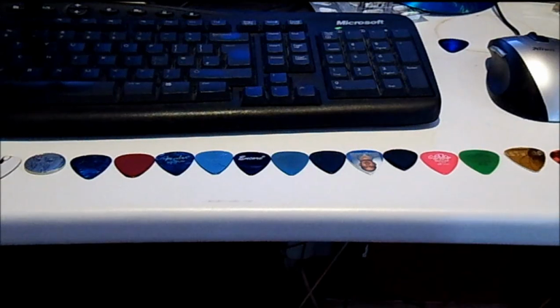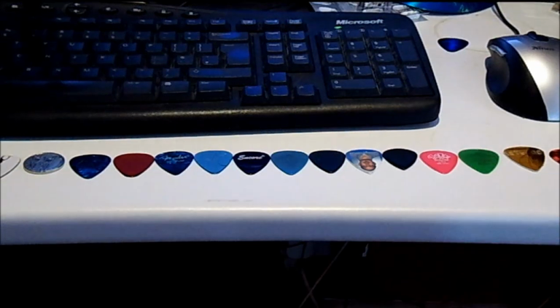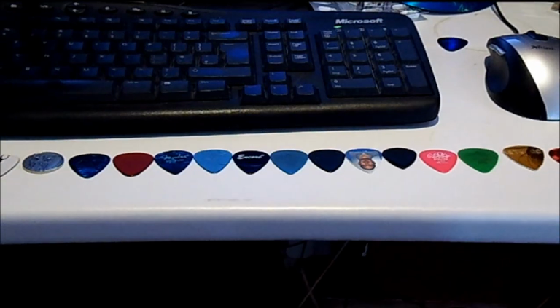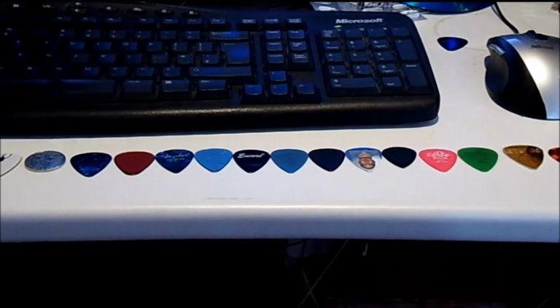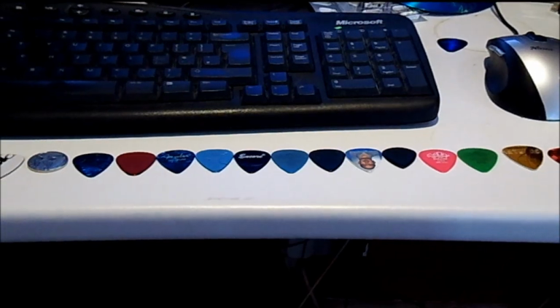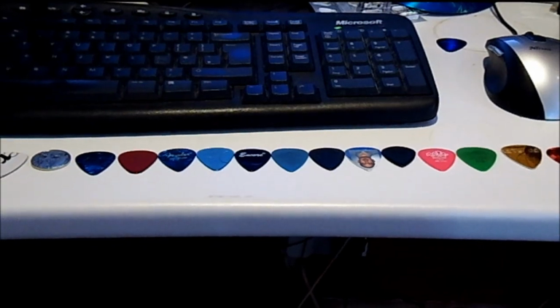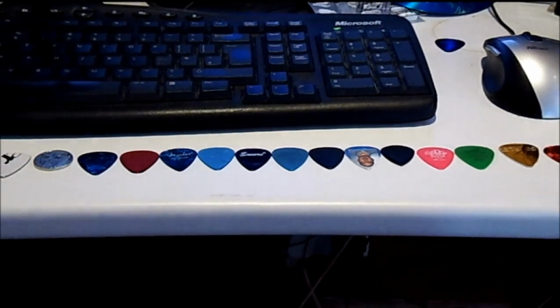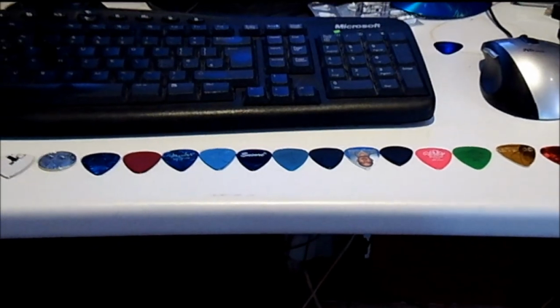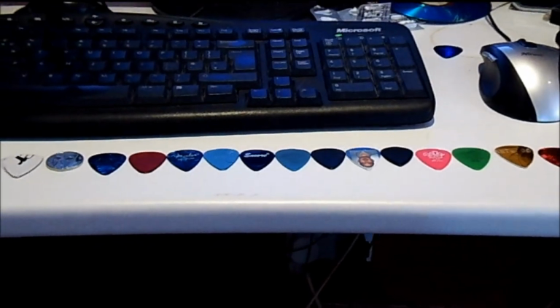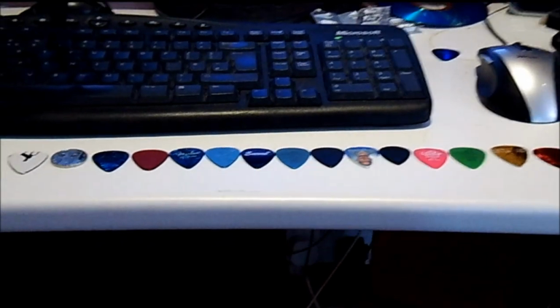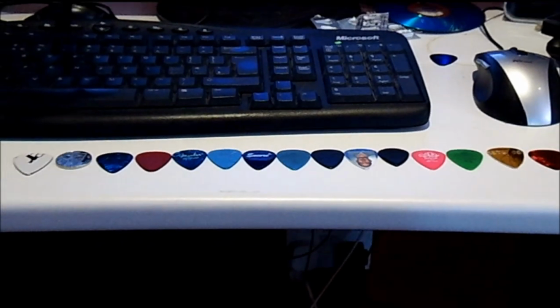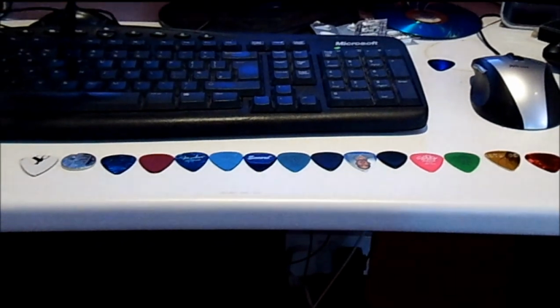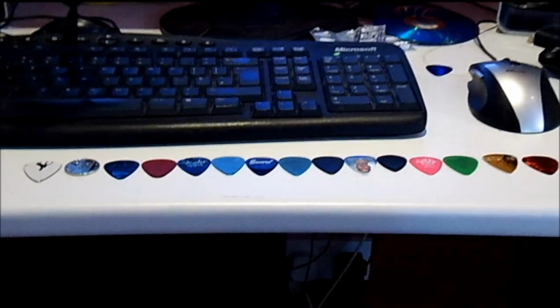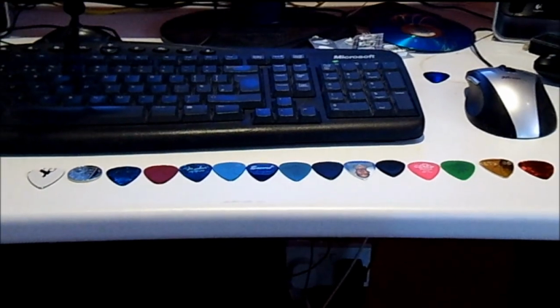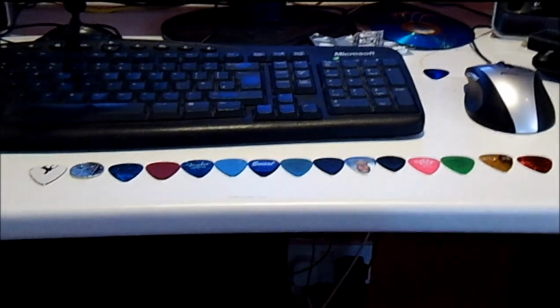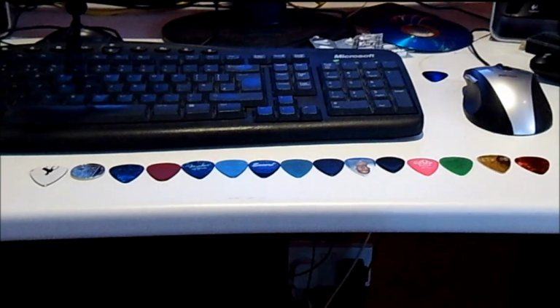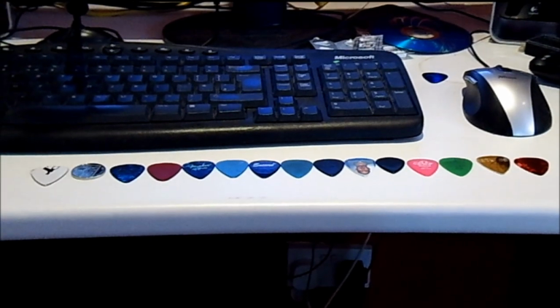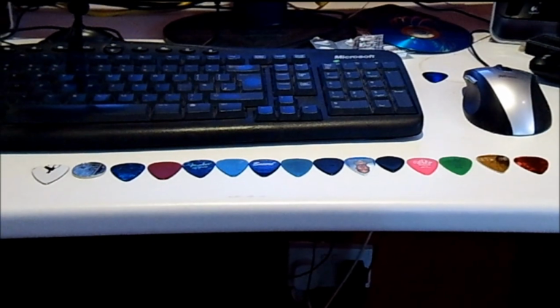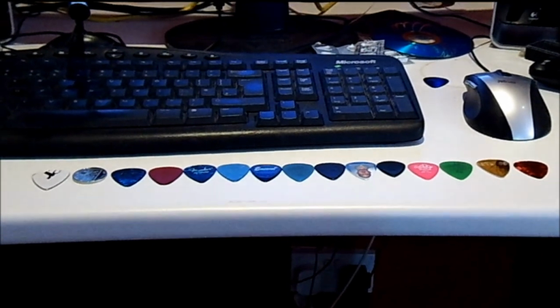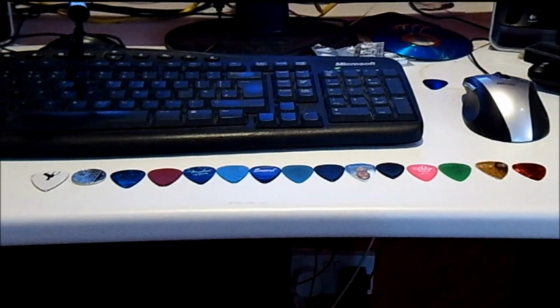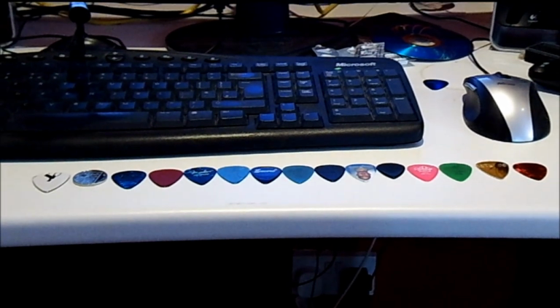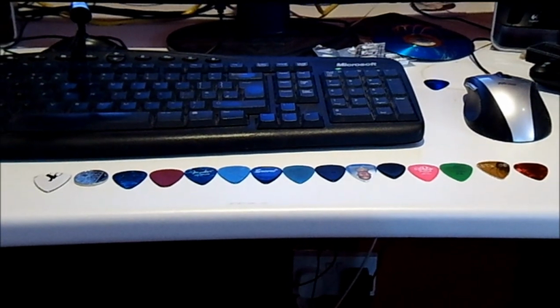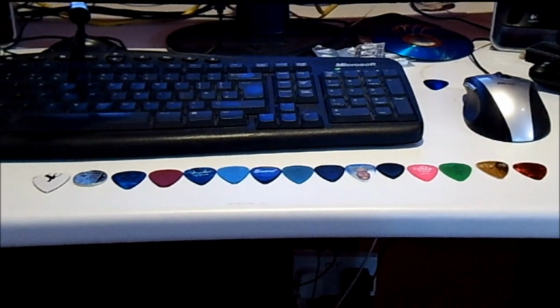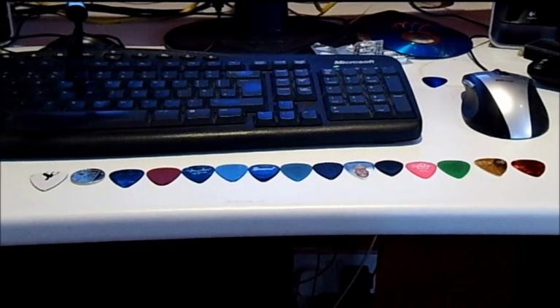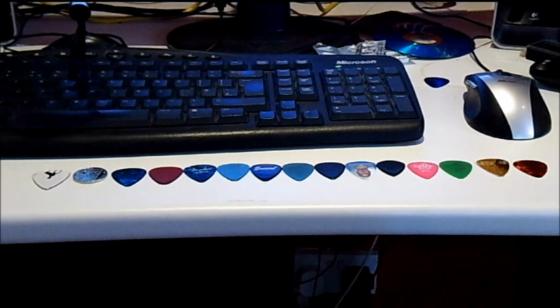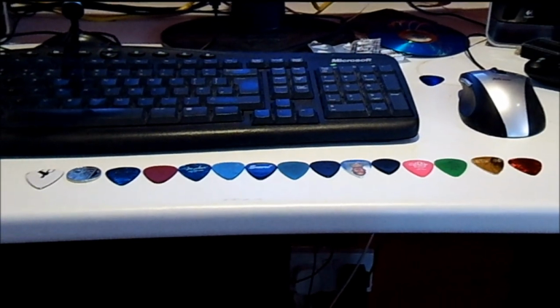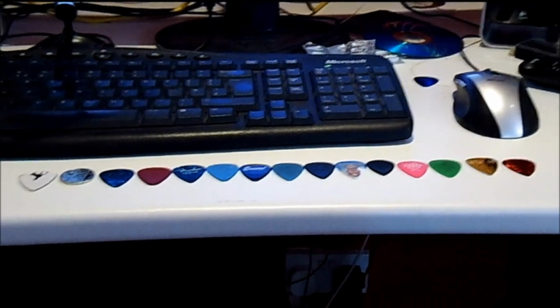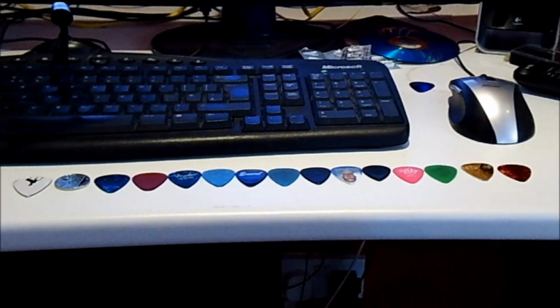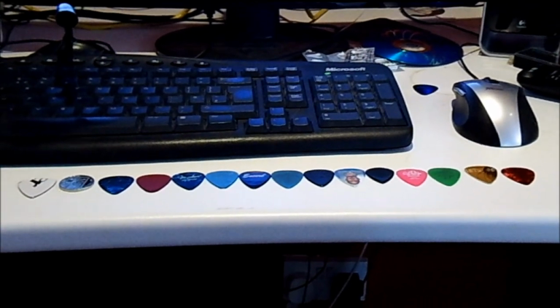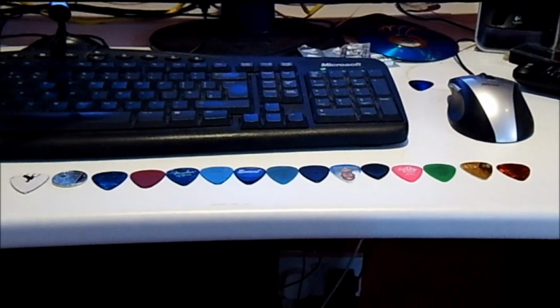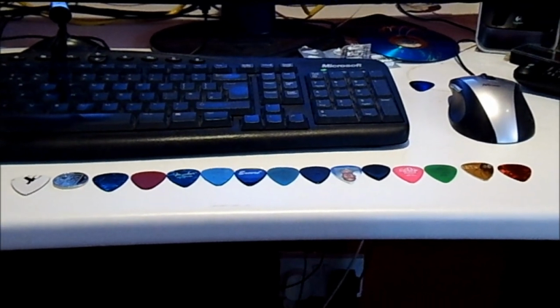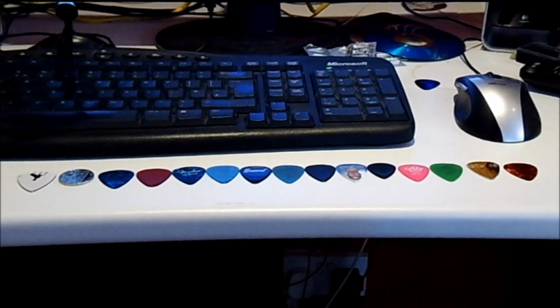Hello everyone and welcome to another video. It's about plectrums — you'd never have guessed.